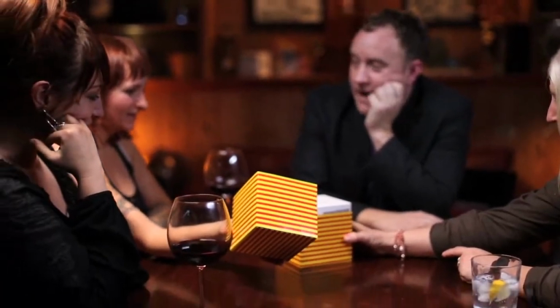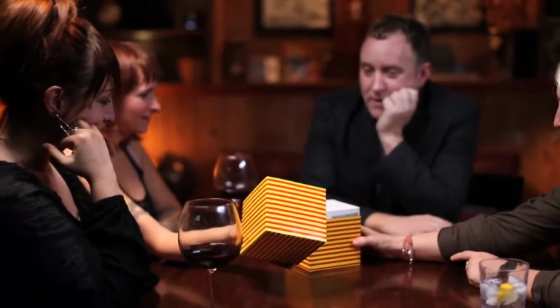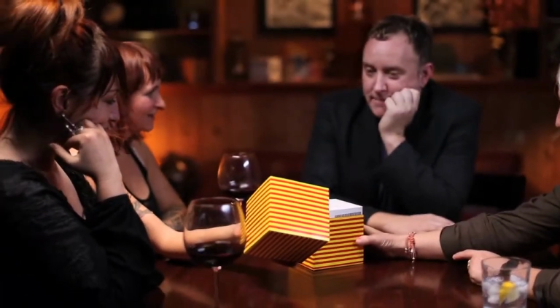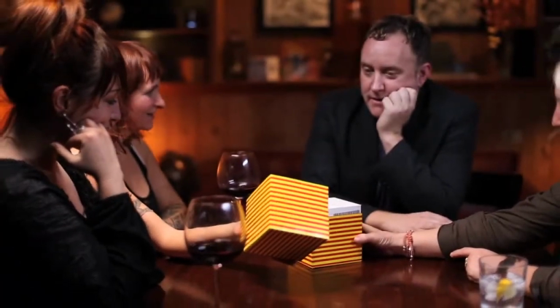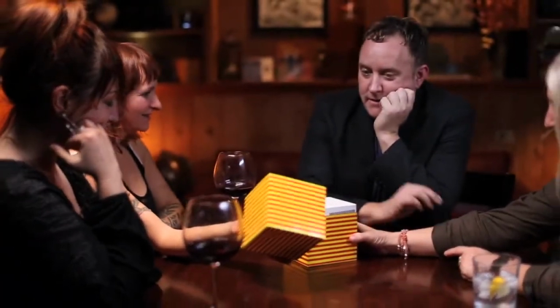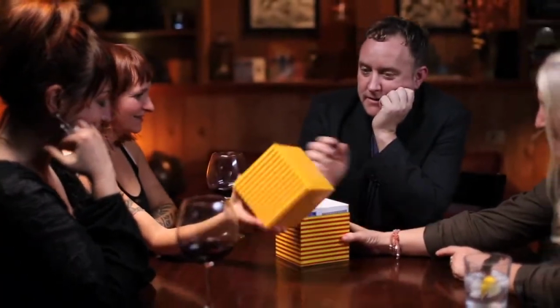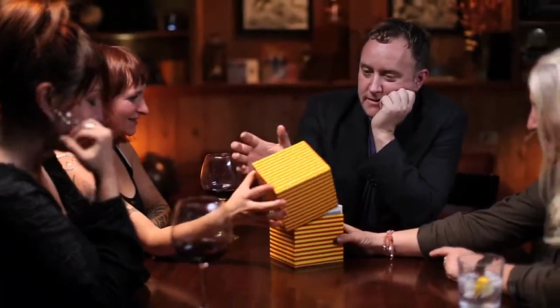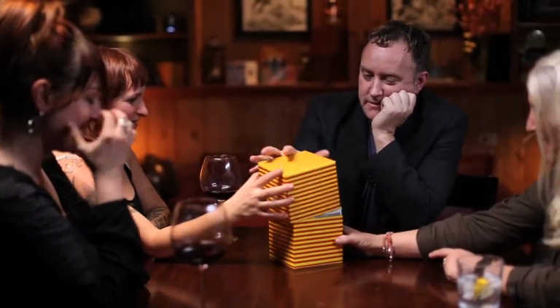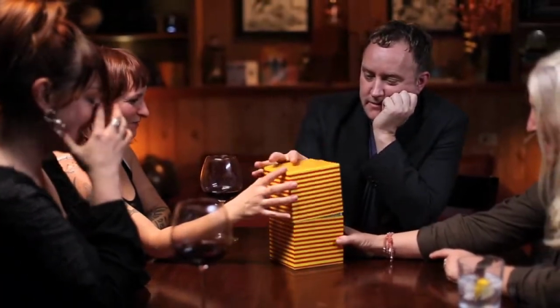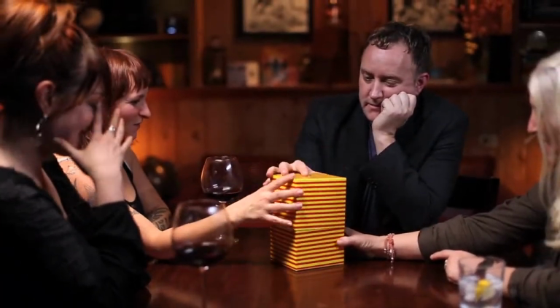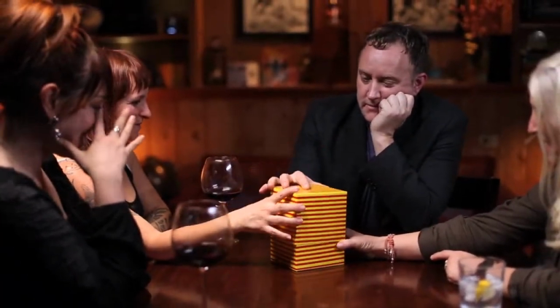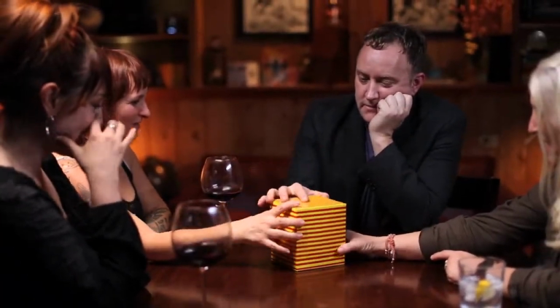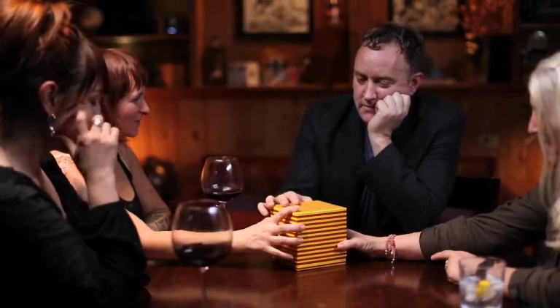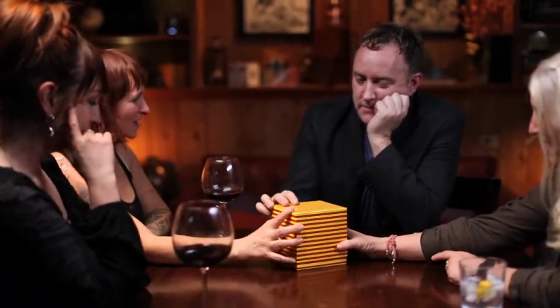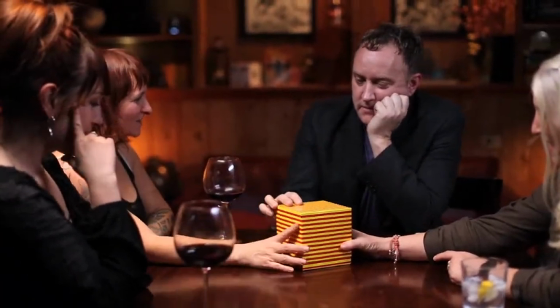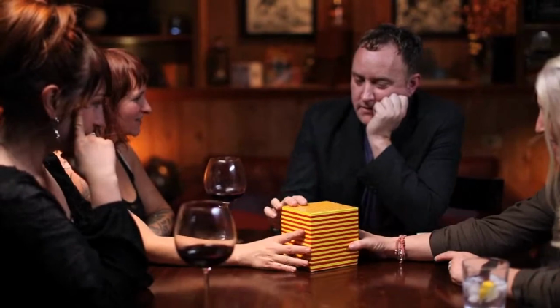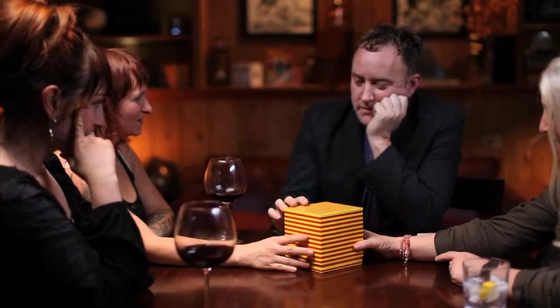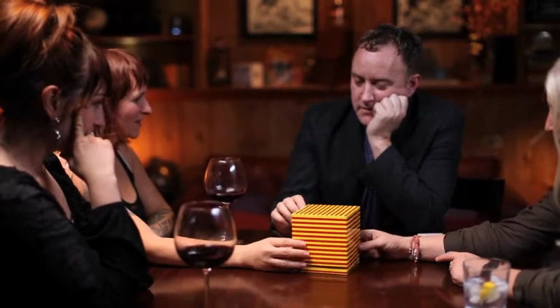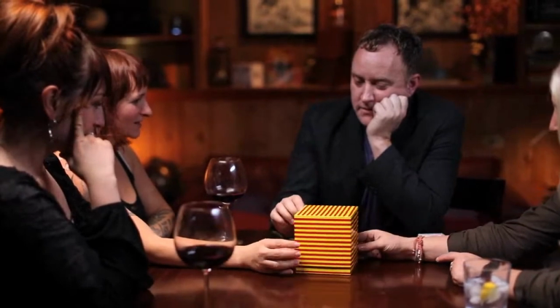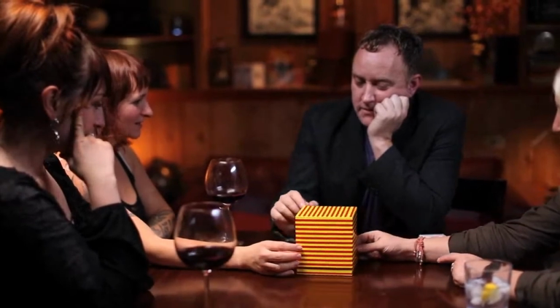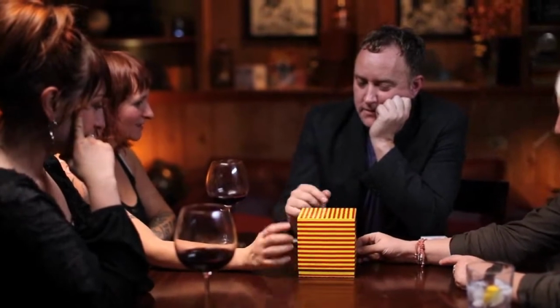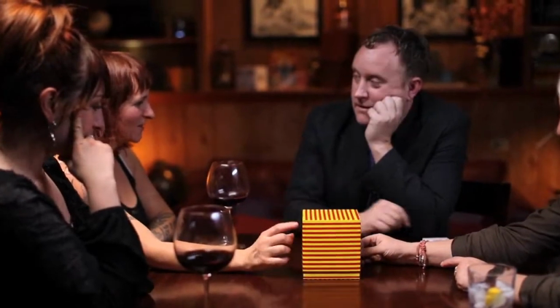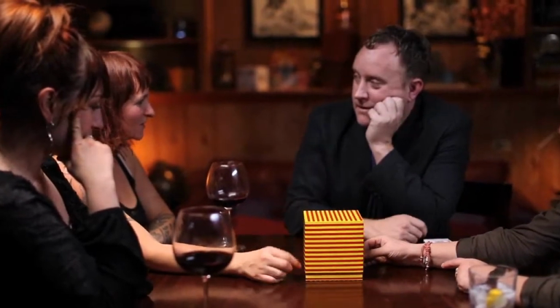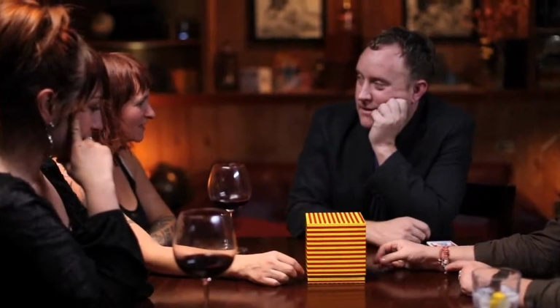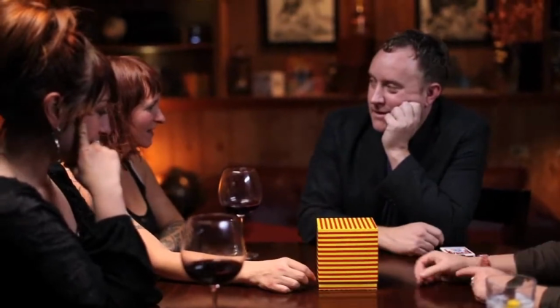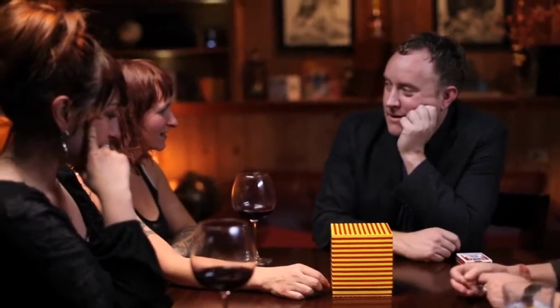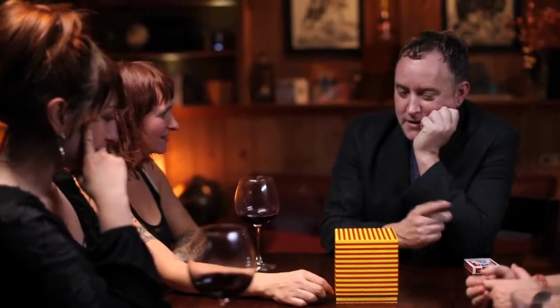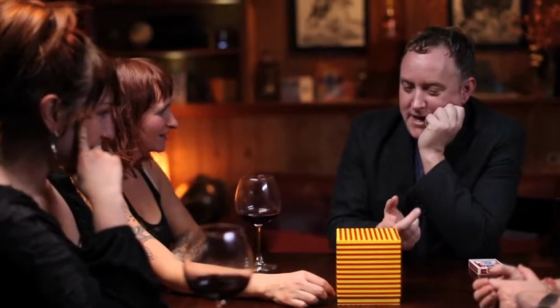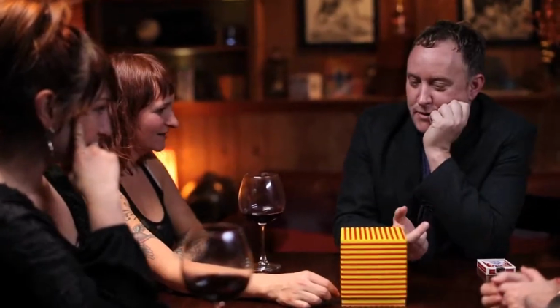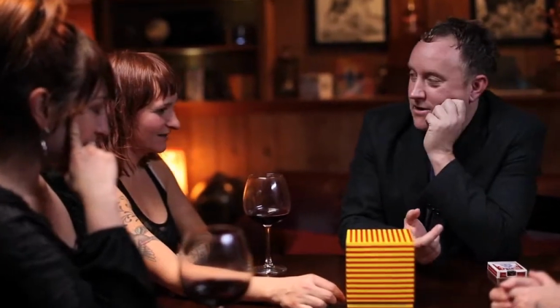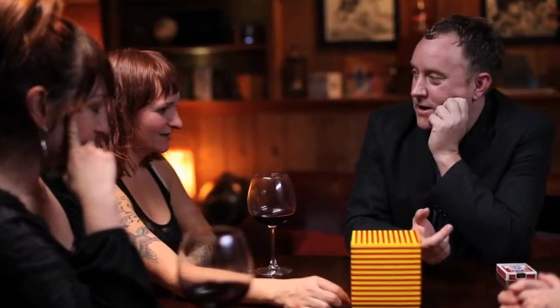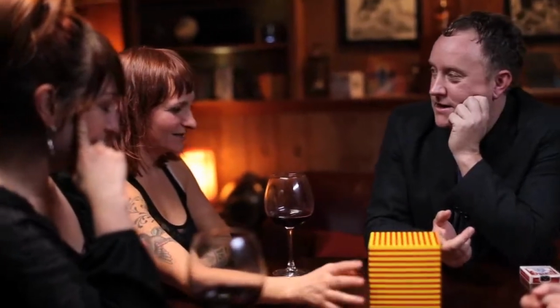How did what happen? The white box was over top of the striped box, and the striped box was inside. No, this is how we started, wasn't it?